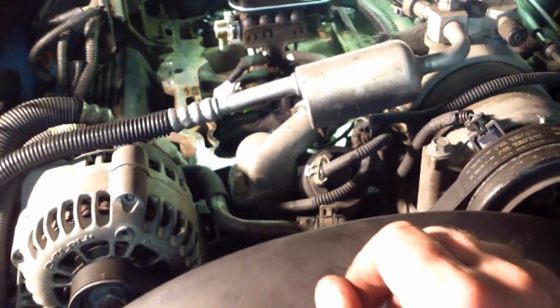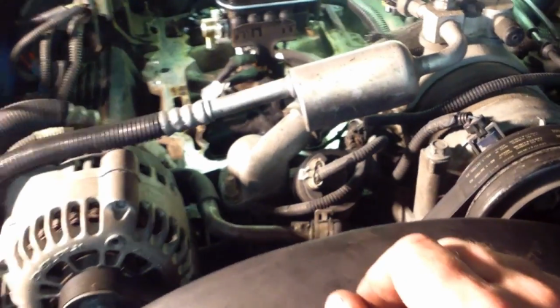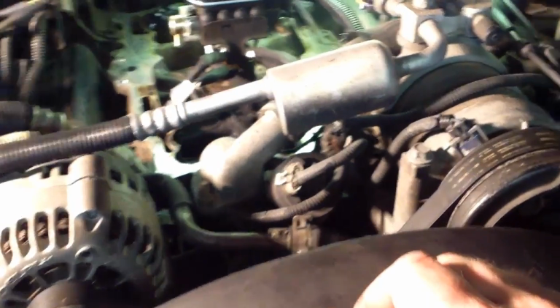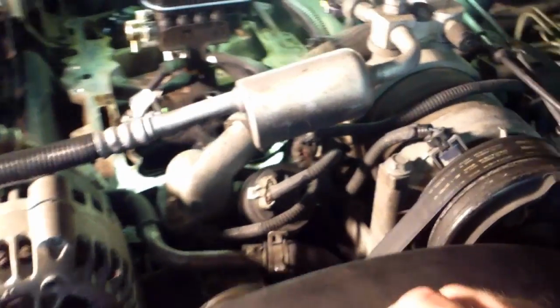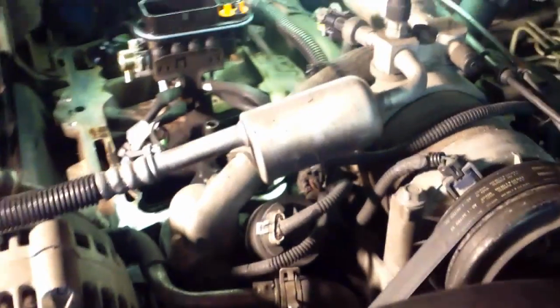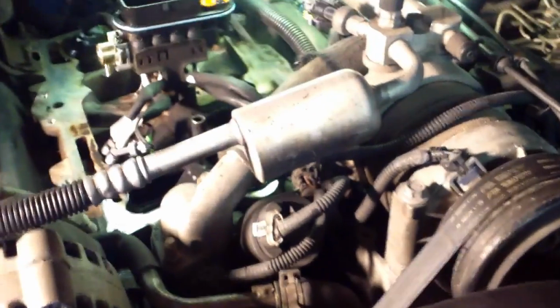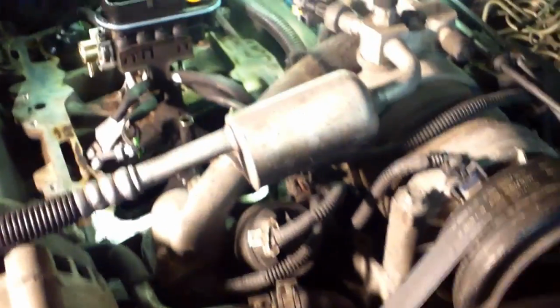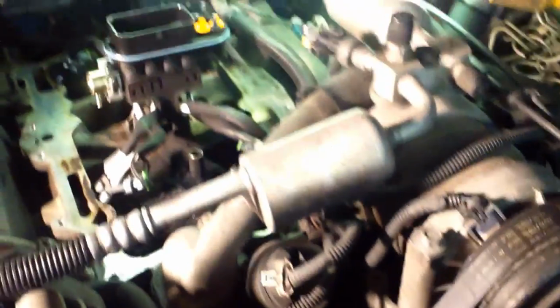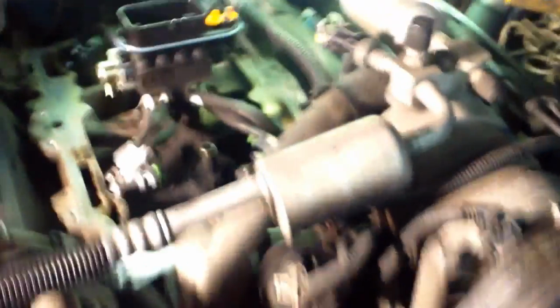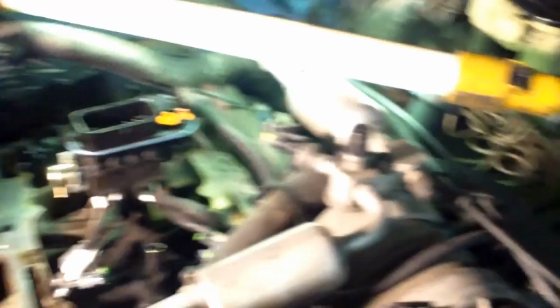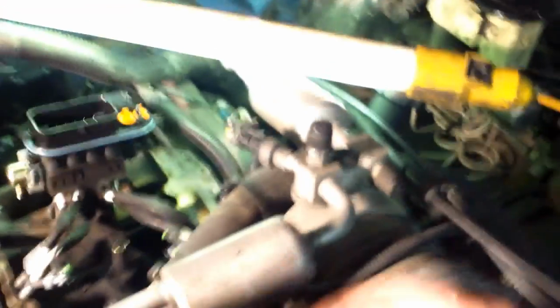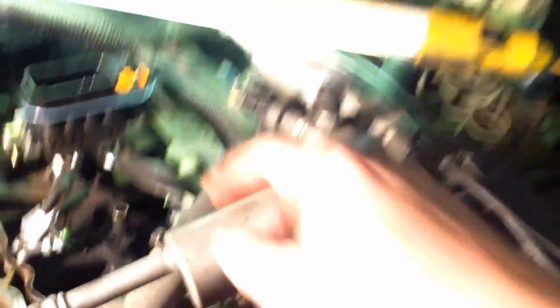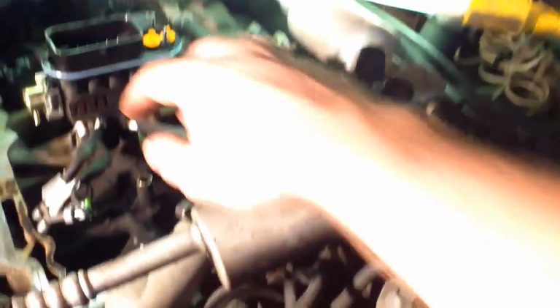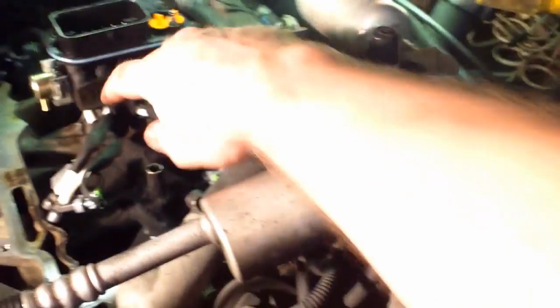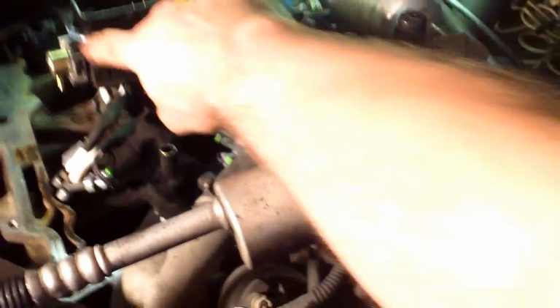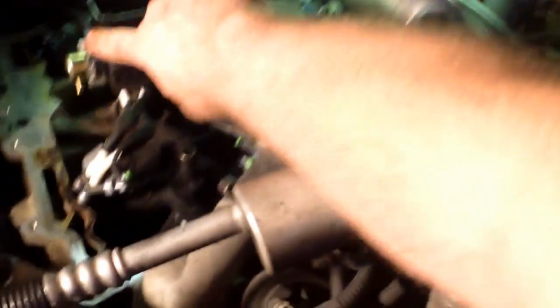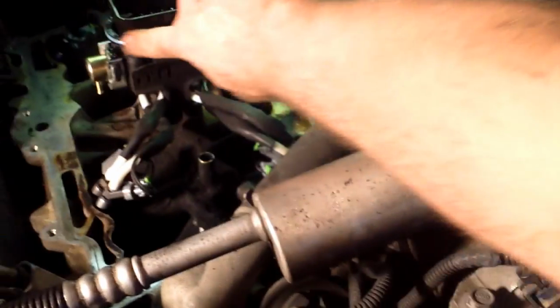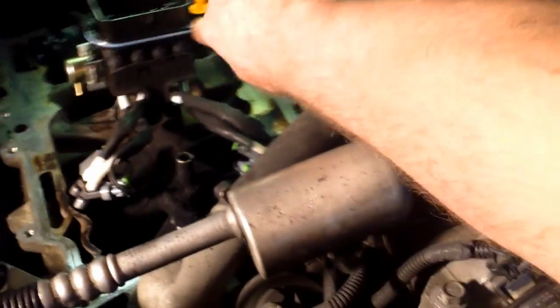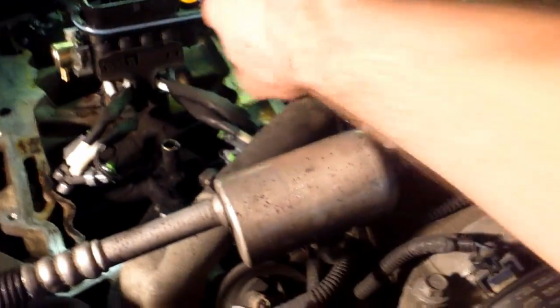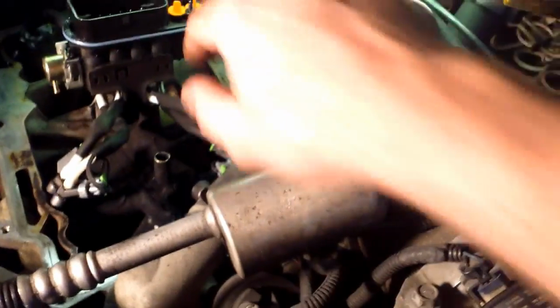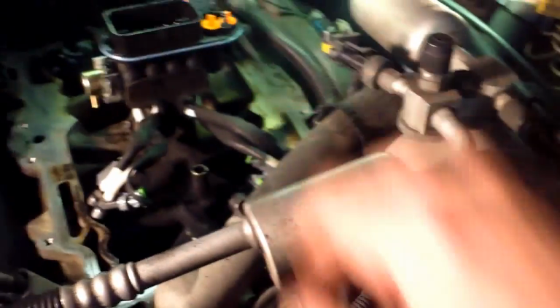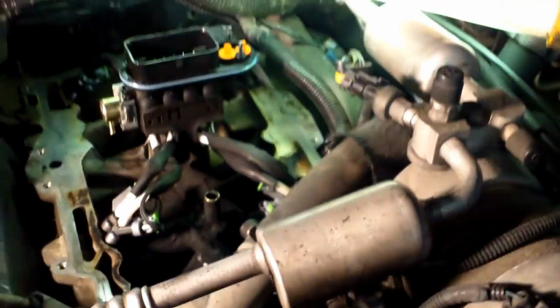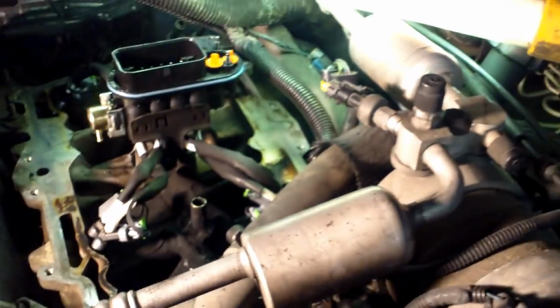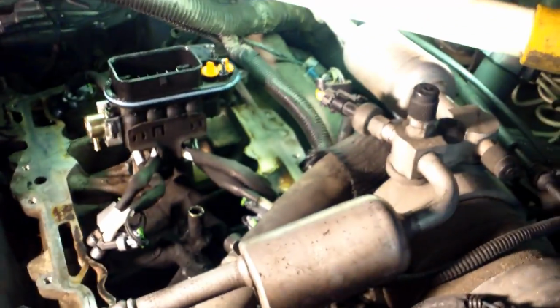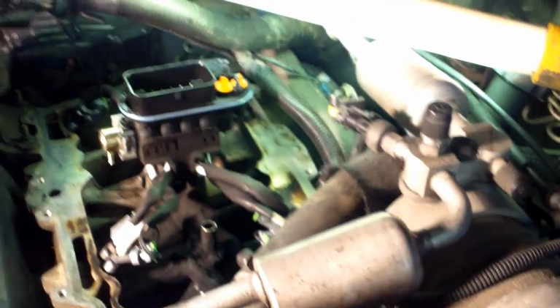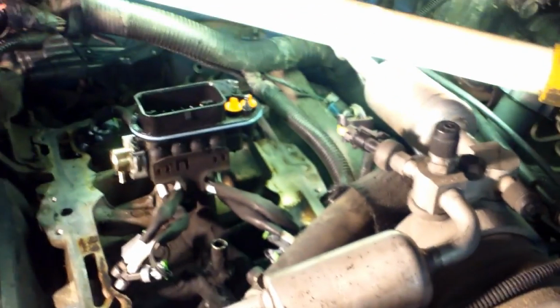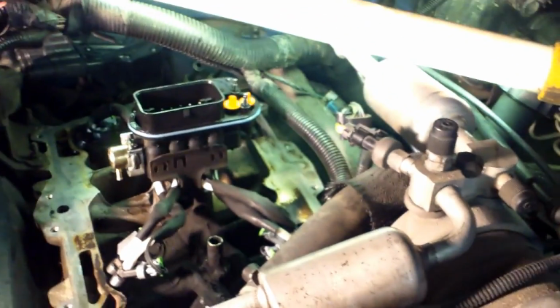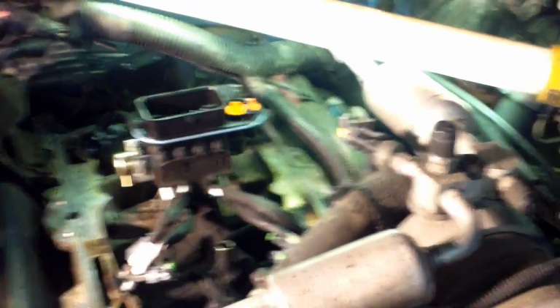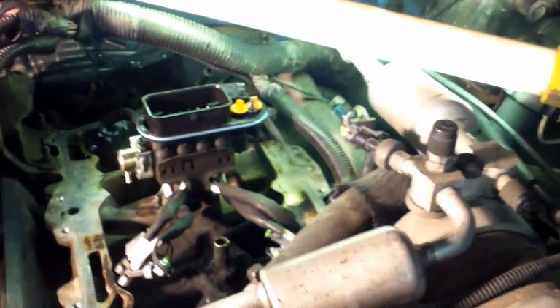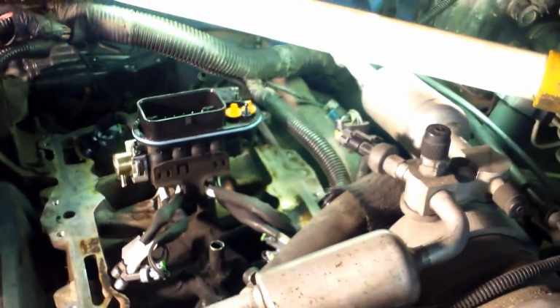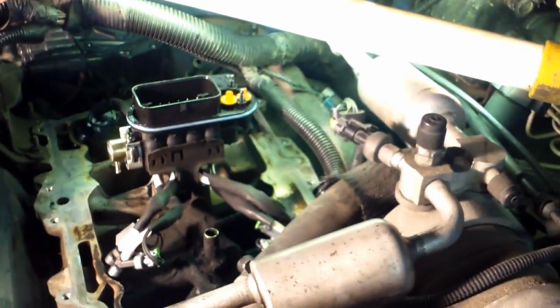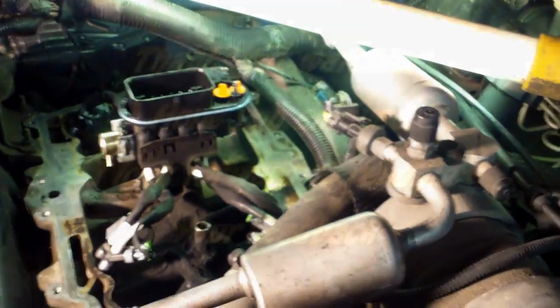Everything is cleaned up. I put a little lube around that O-ring so it slides in a little easier.